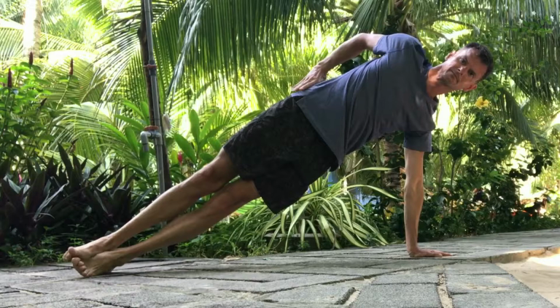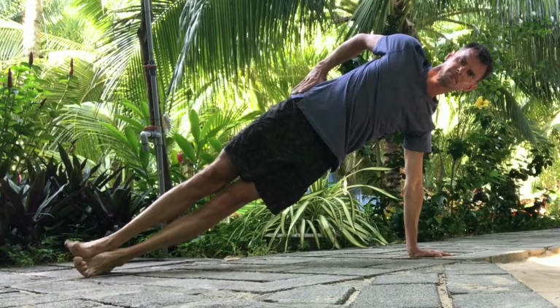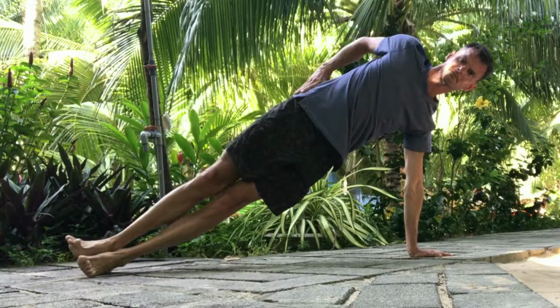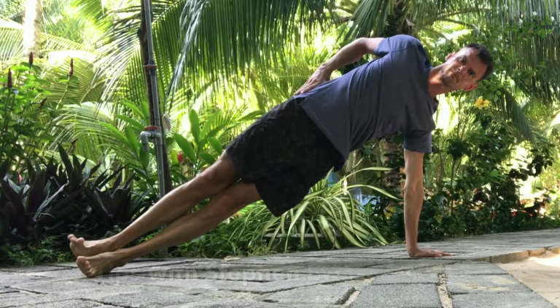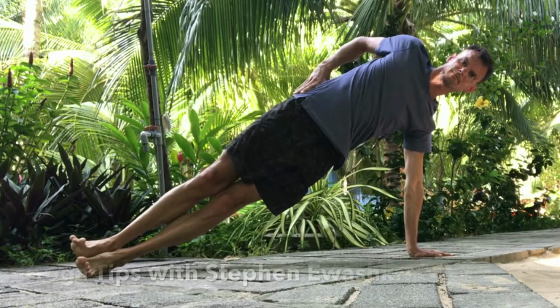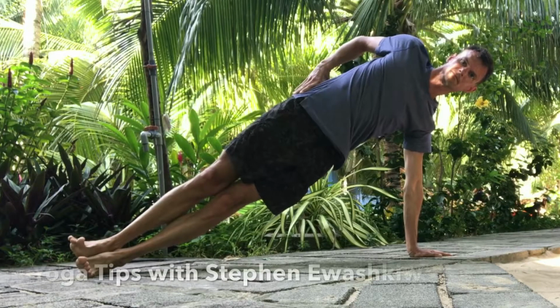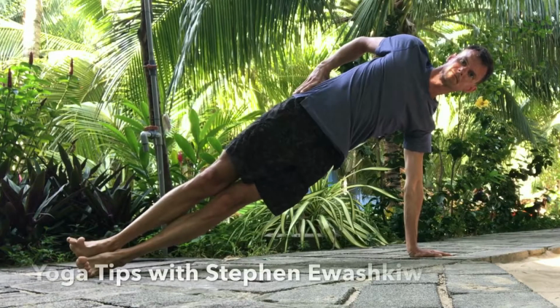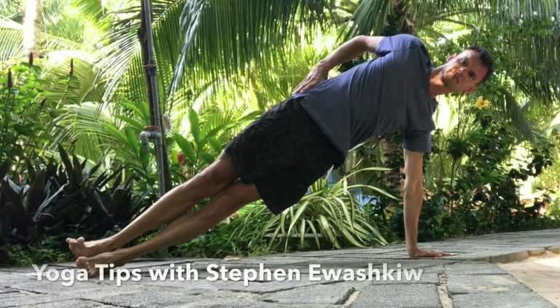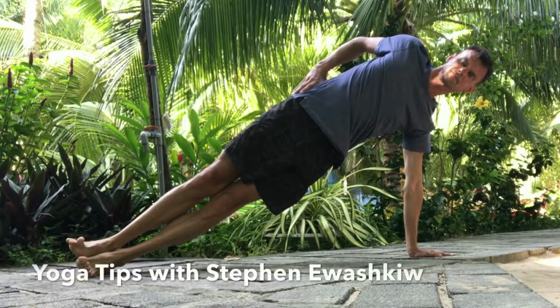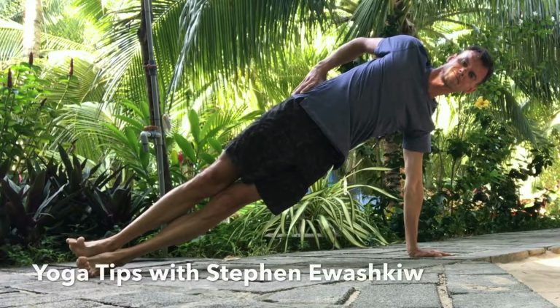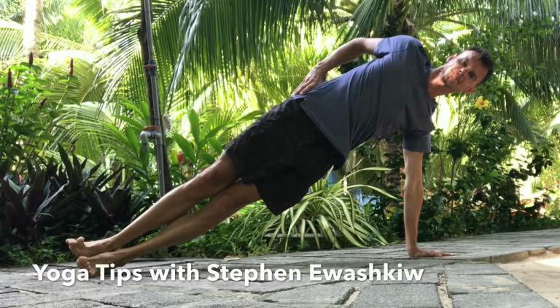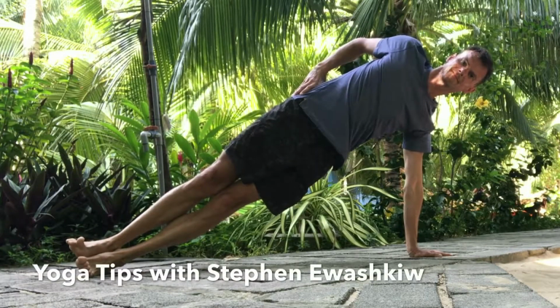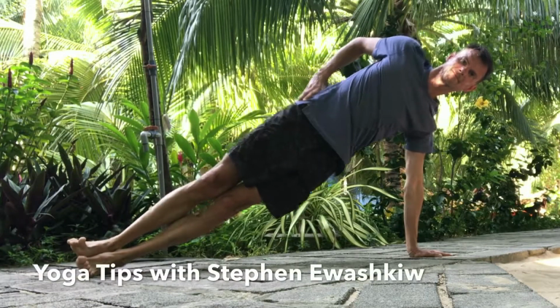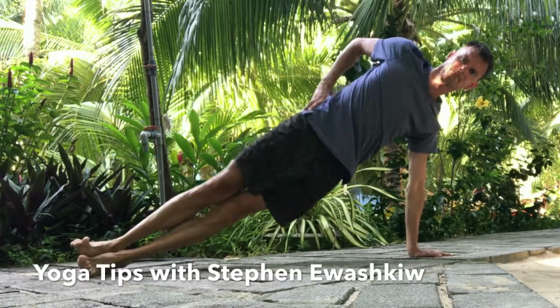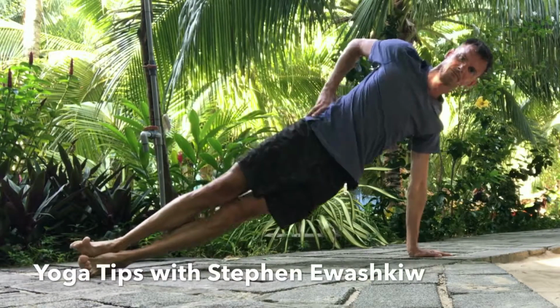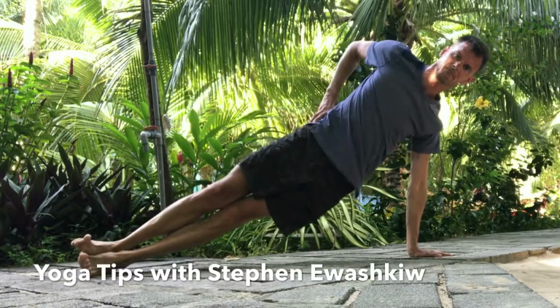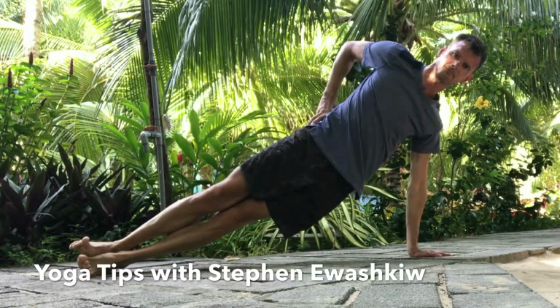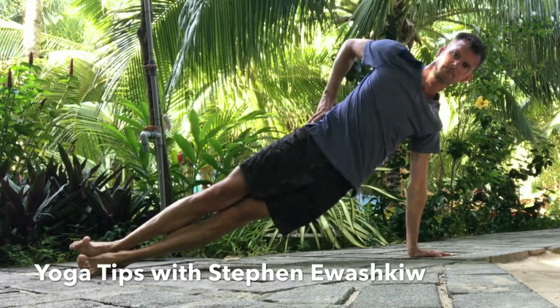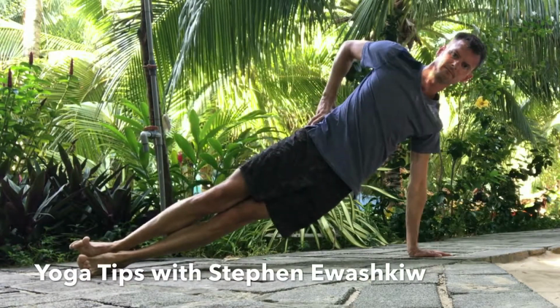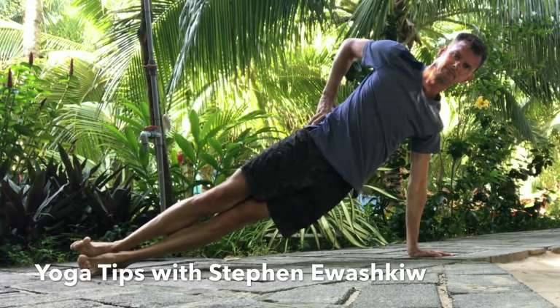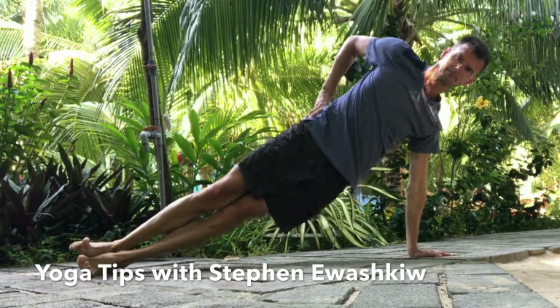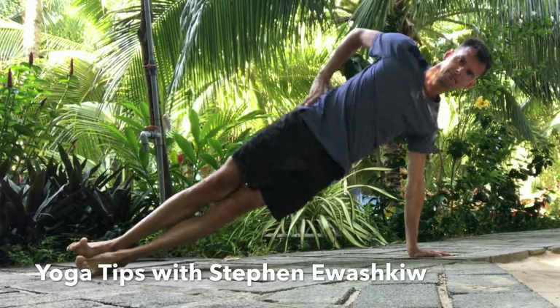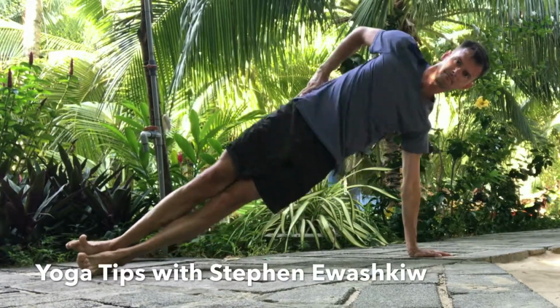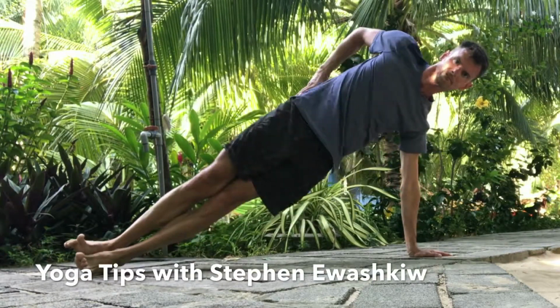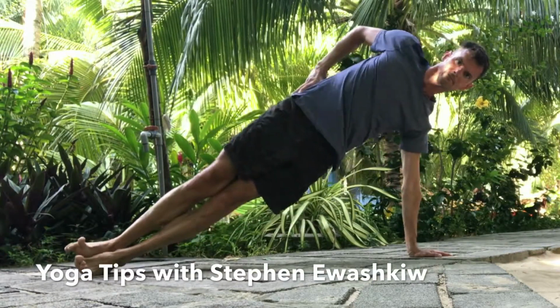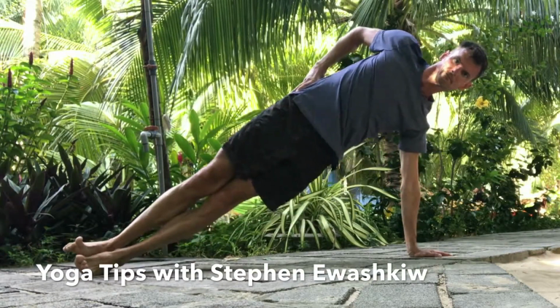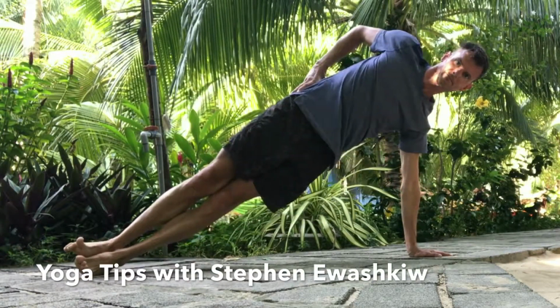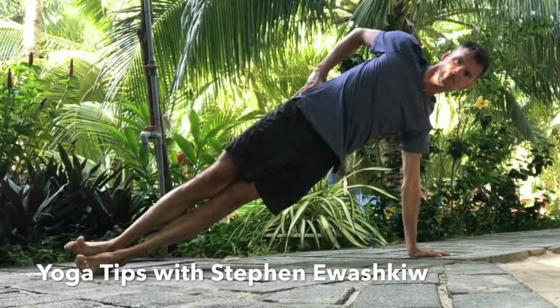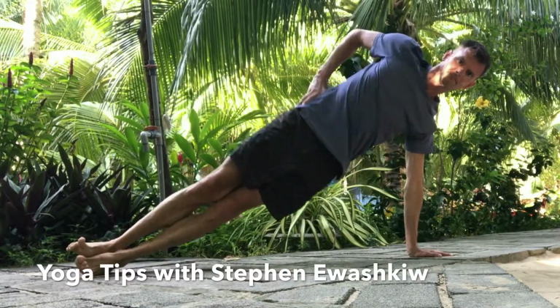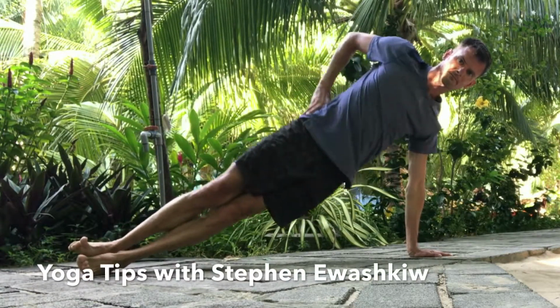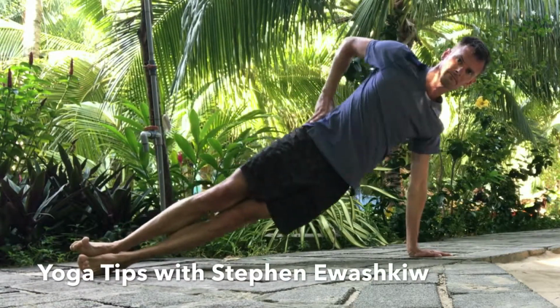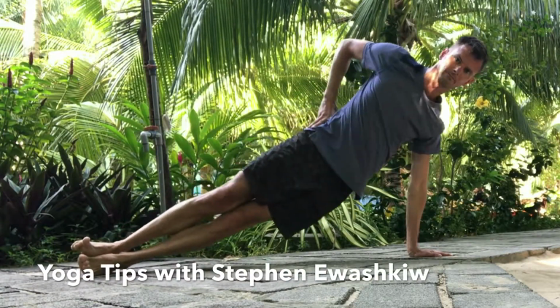I call this Vashisthasana lifts, or side plank lifts. Set up in side plank.